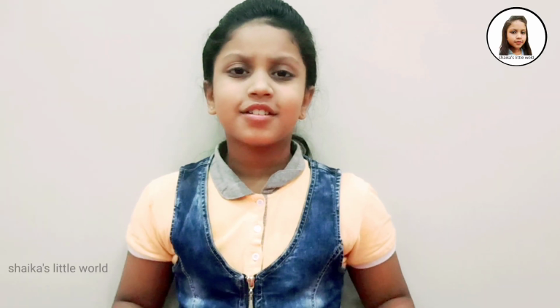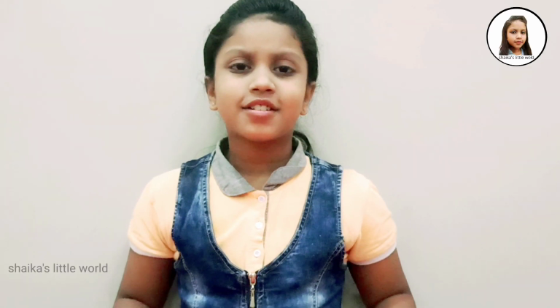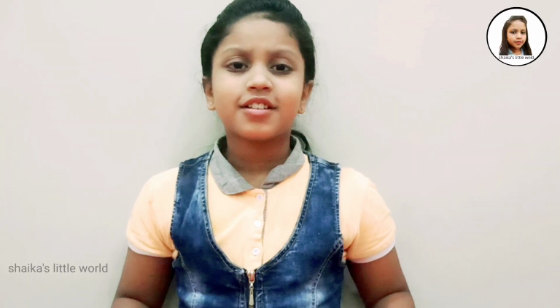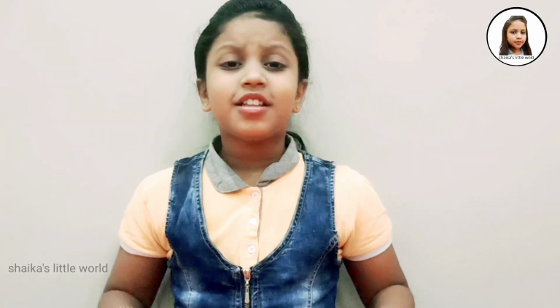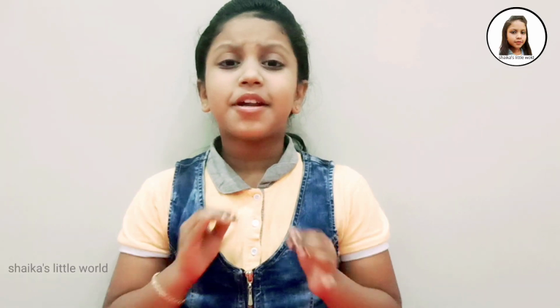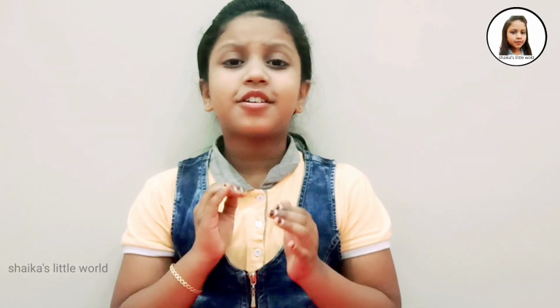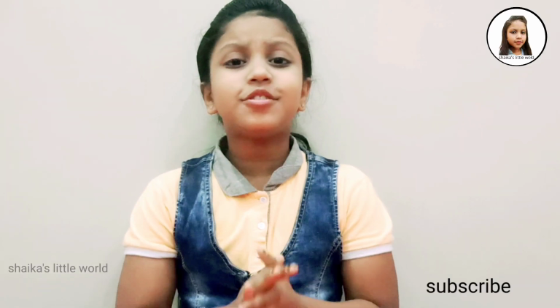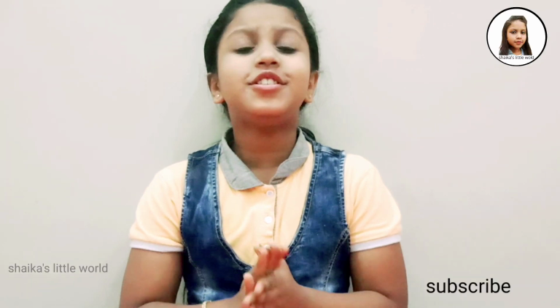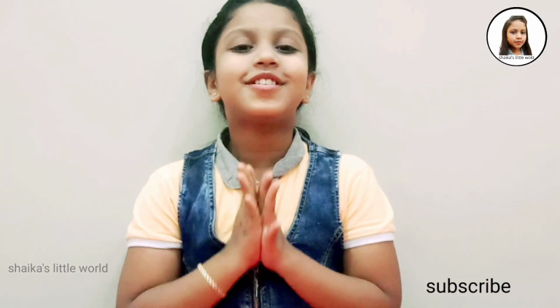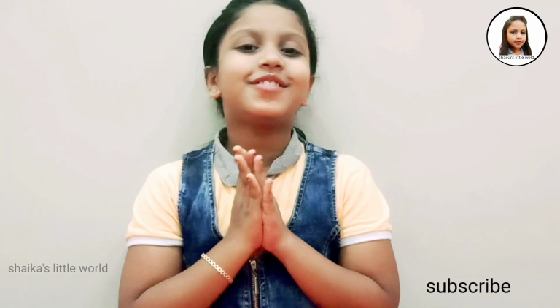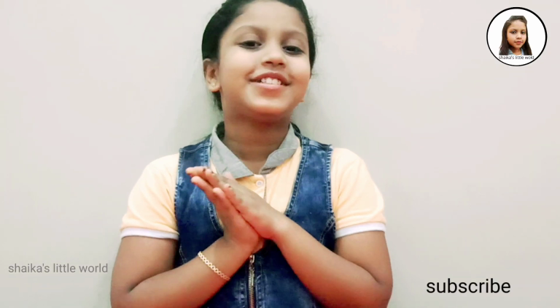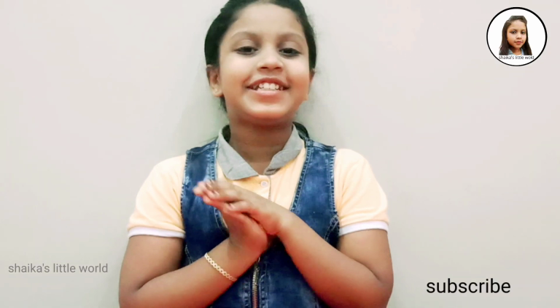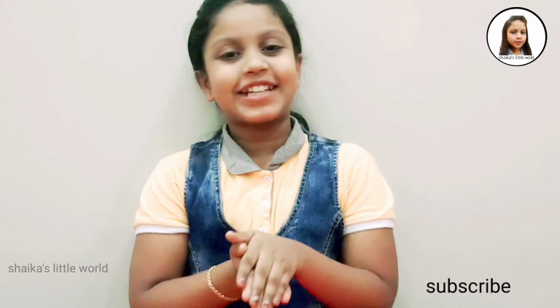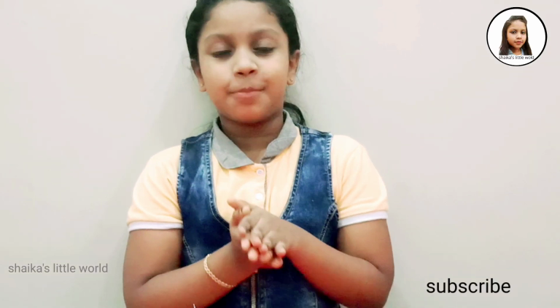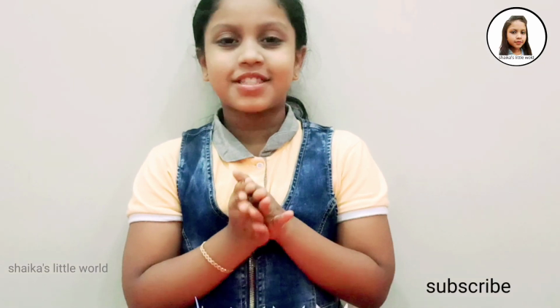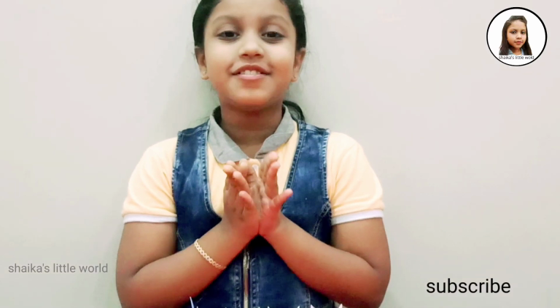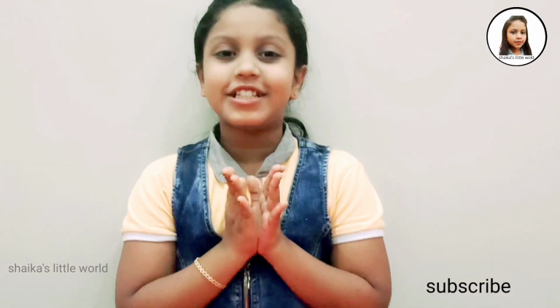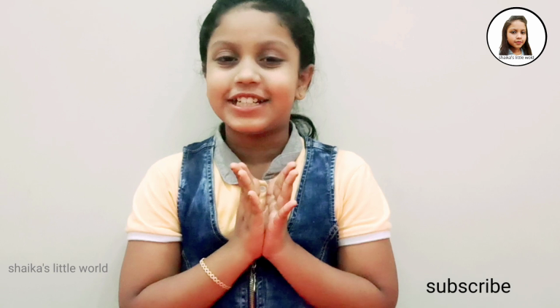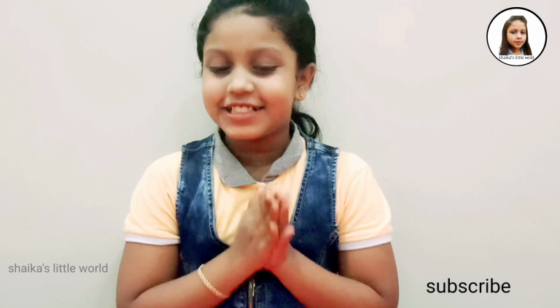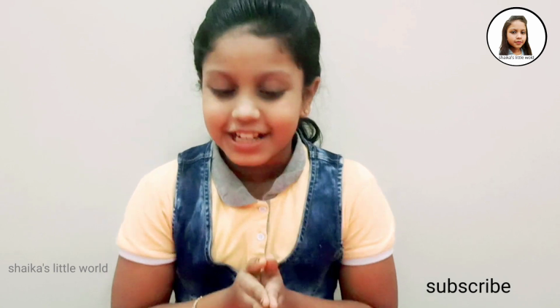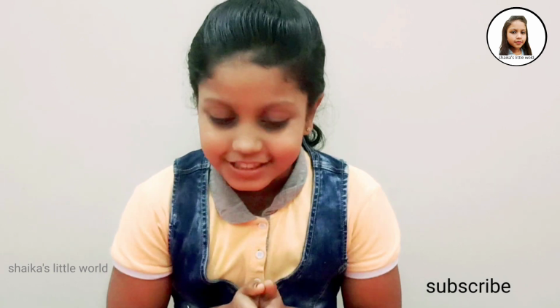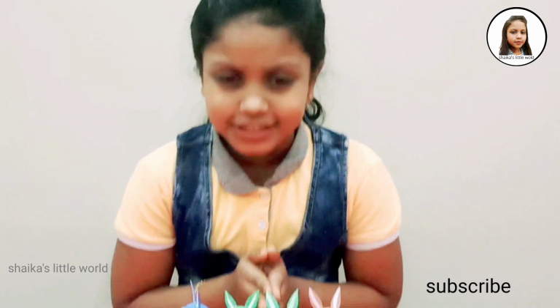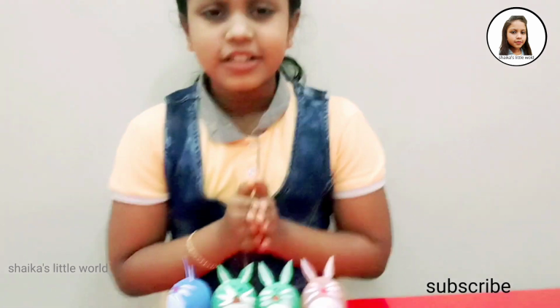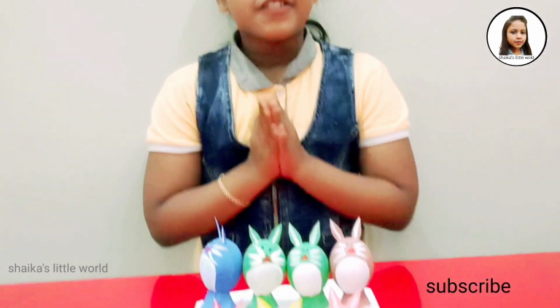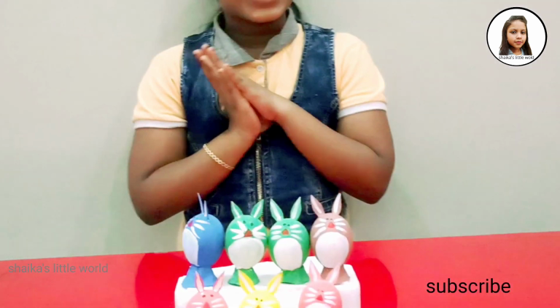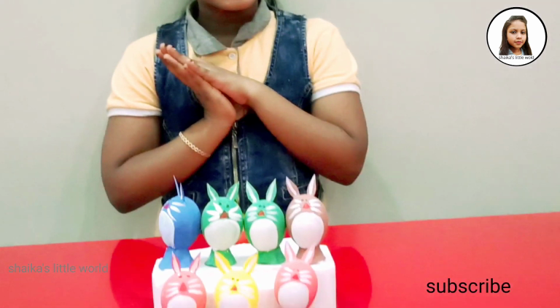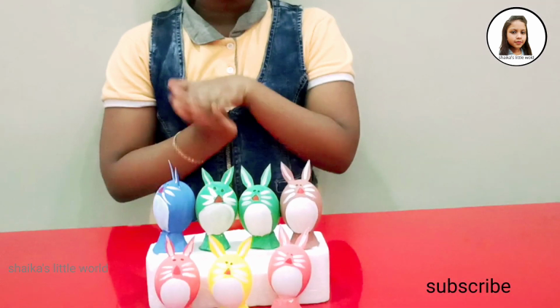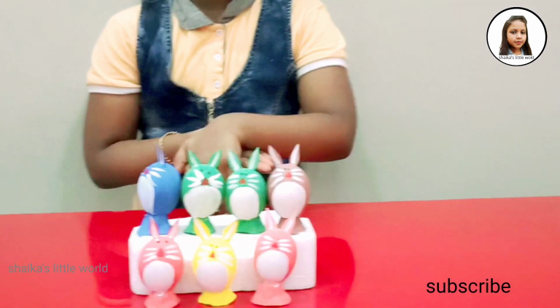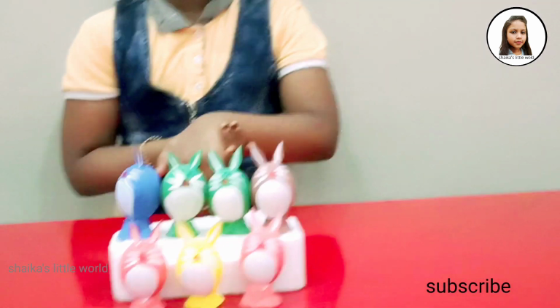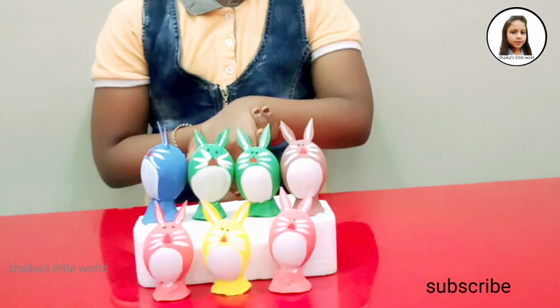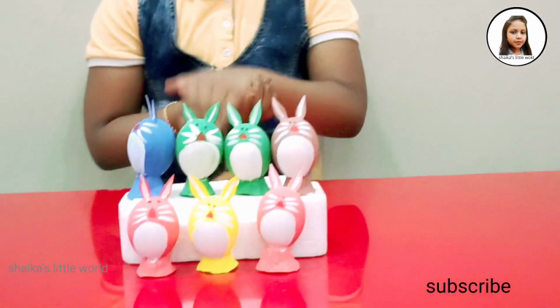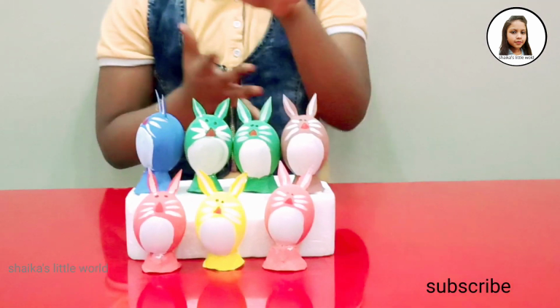There are a few rabbits ready — let's see how it looks. It's colorful!